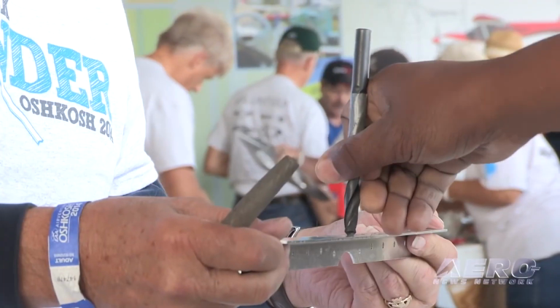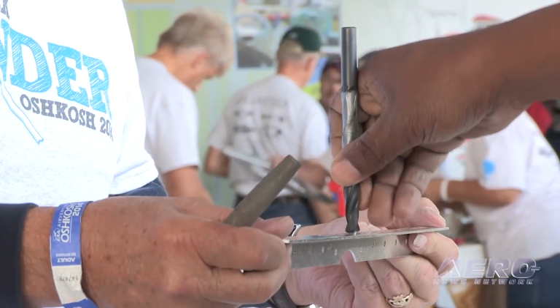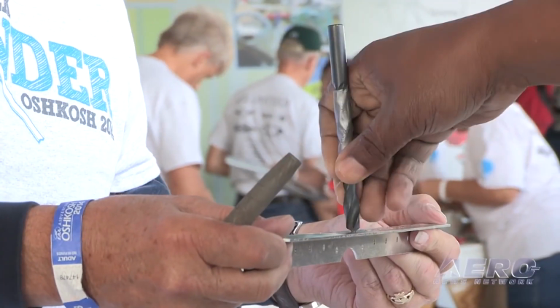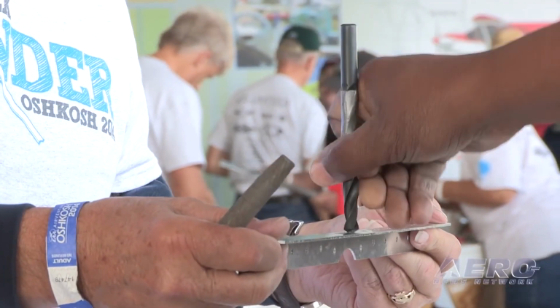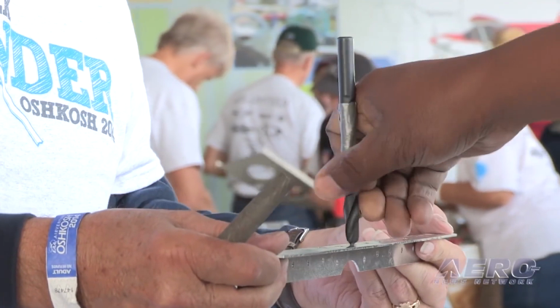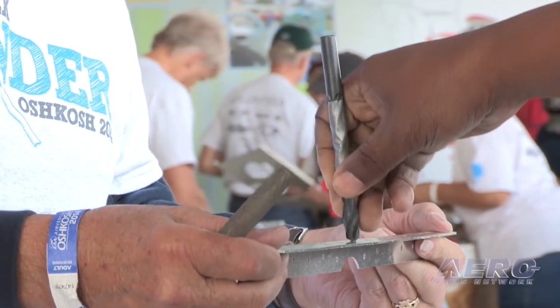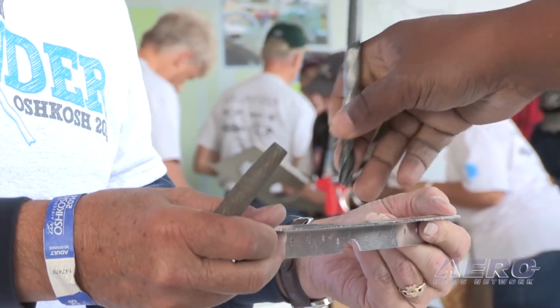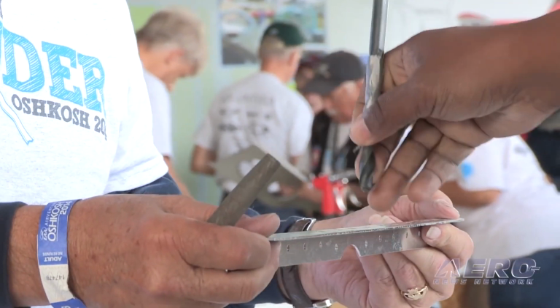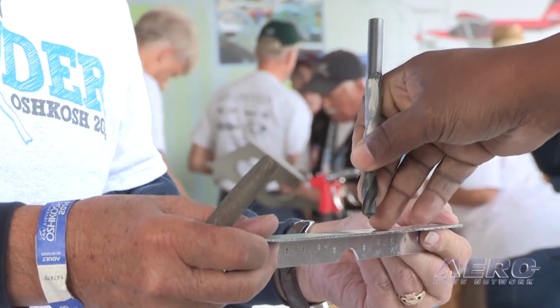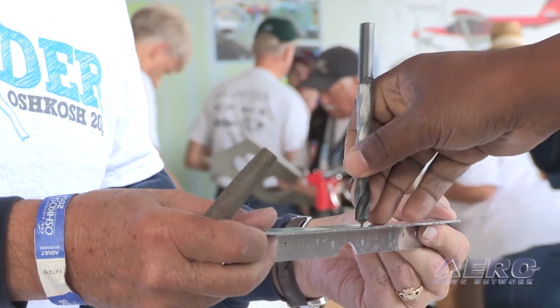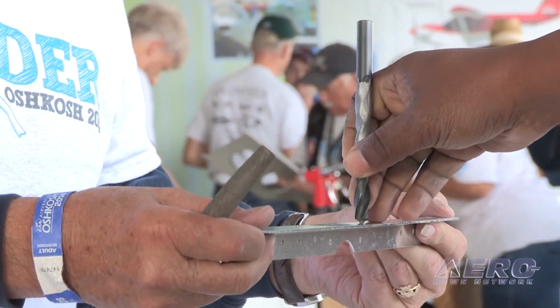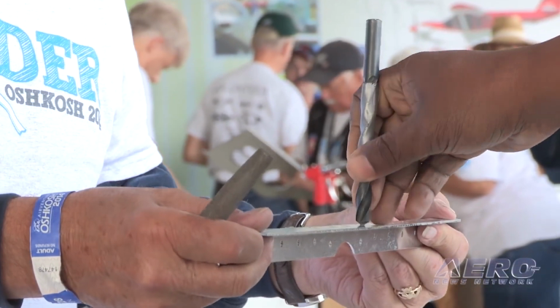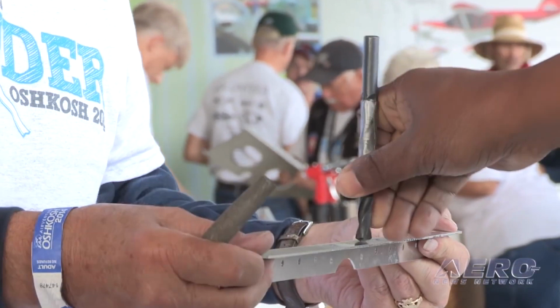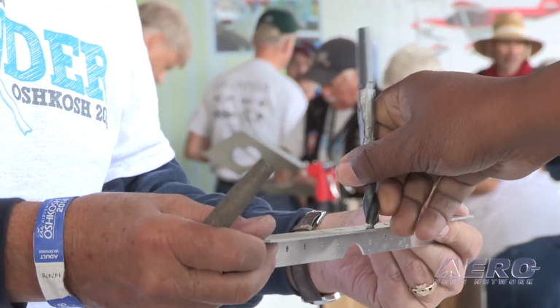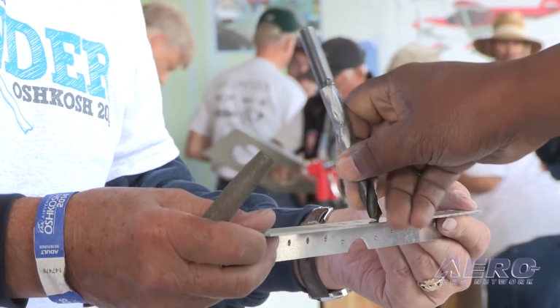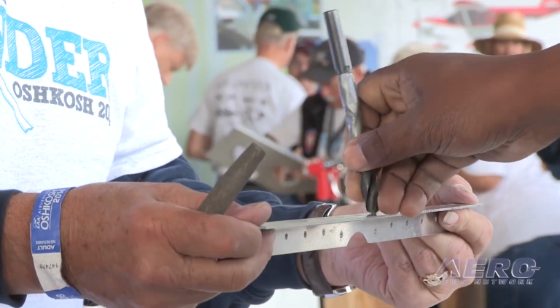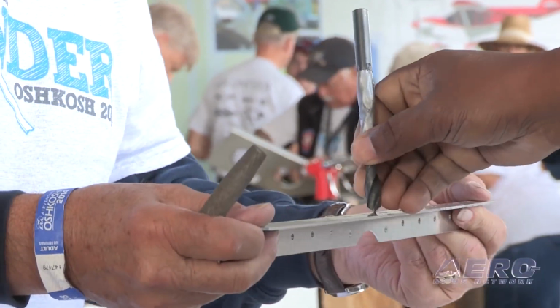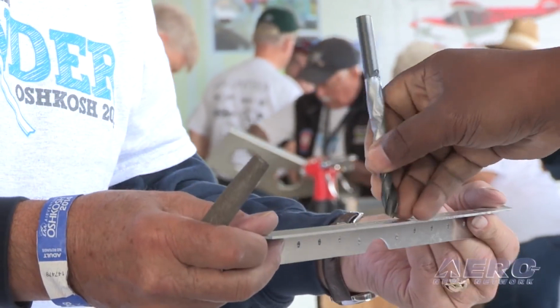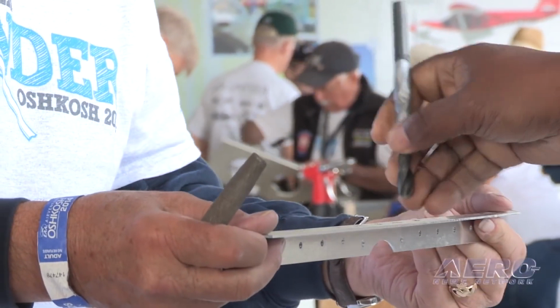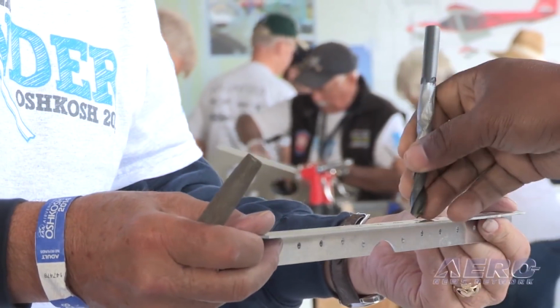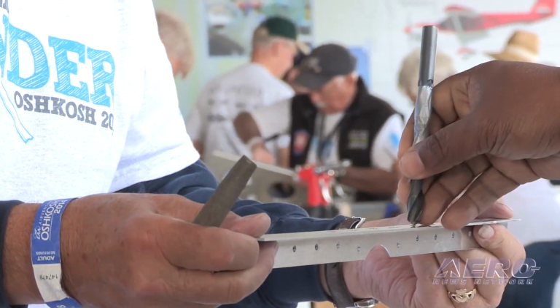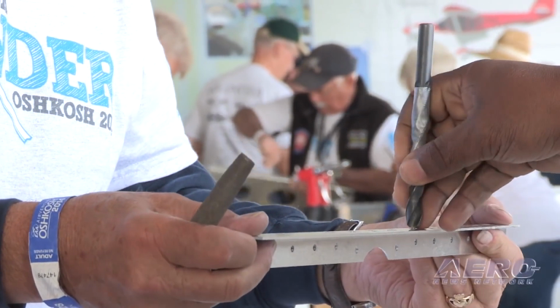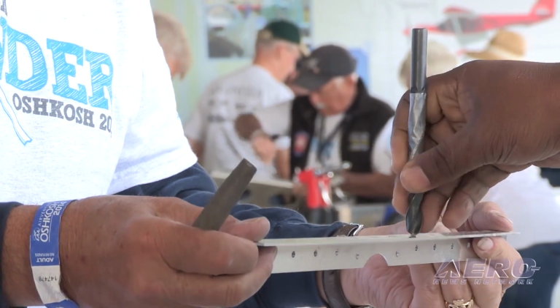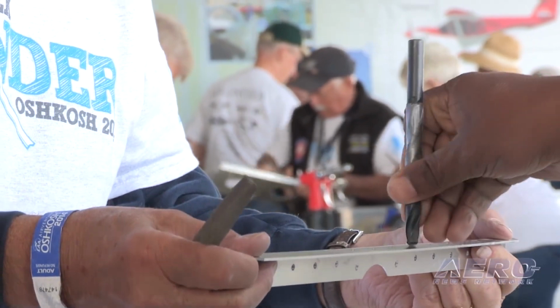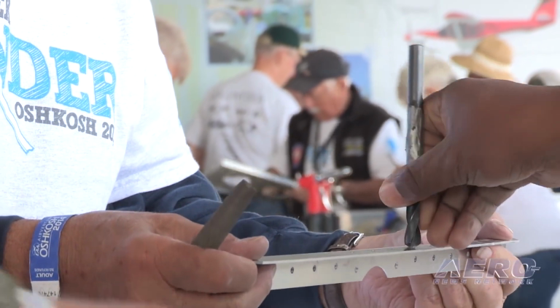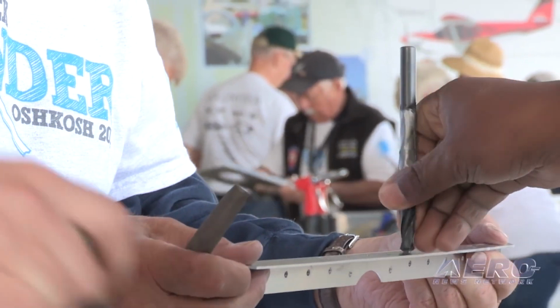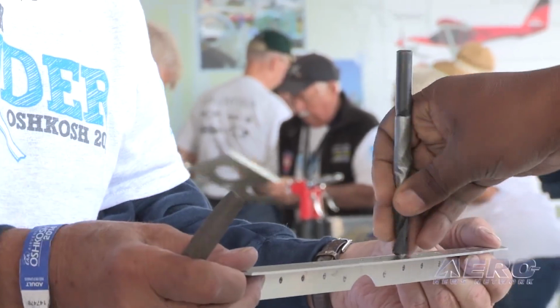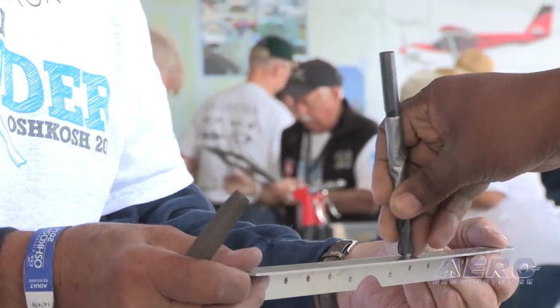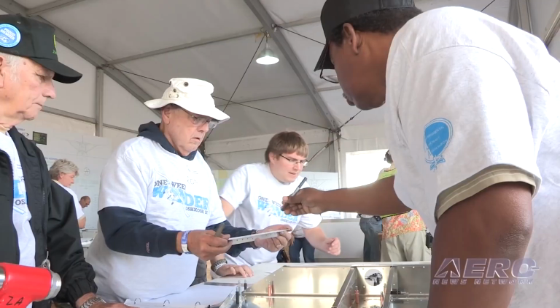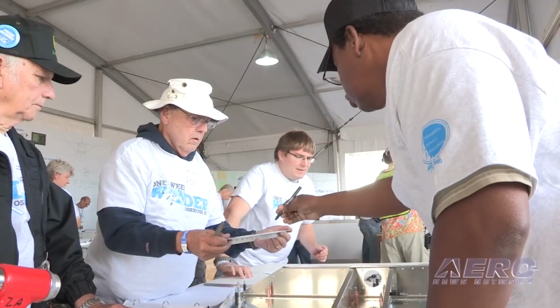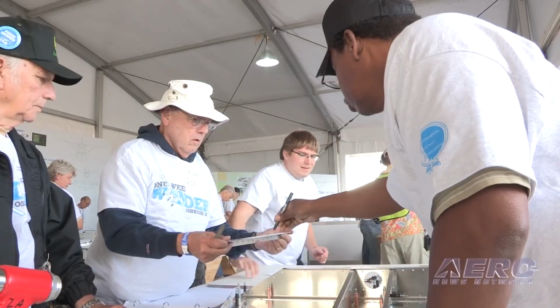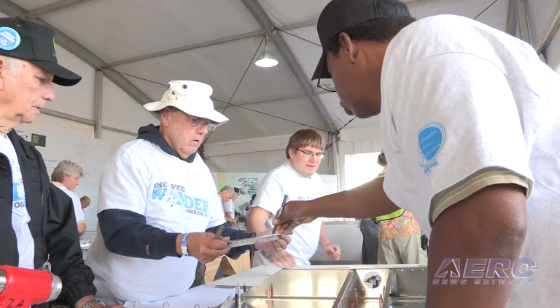You can sign the rivet right on the aircraft's skin. EAA tours the airplane around the country with those signatures on it, and it's just a really, really cool project.